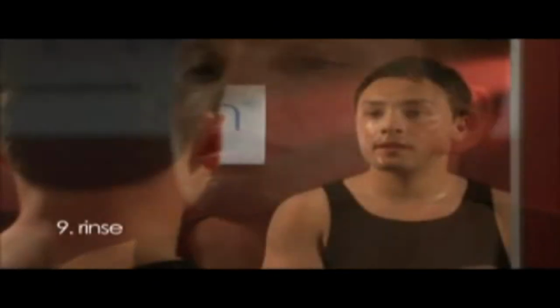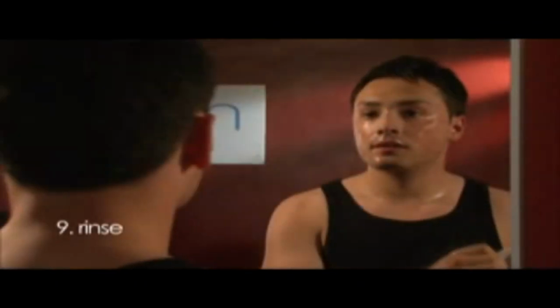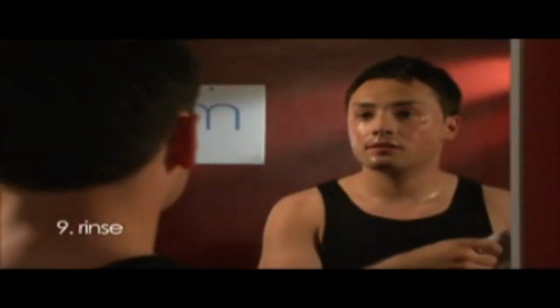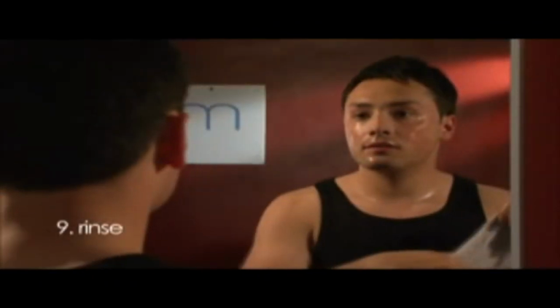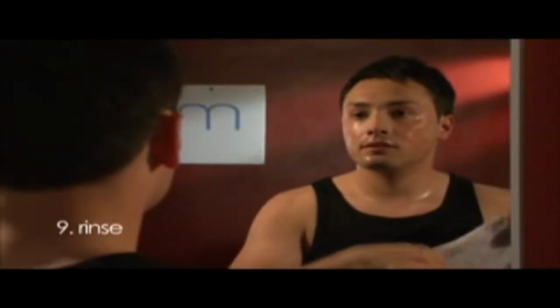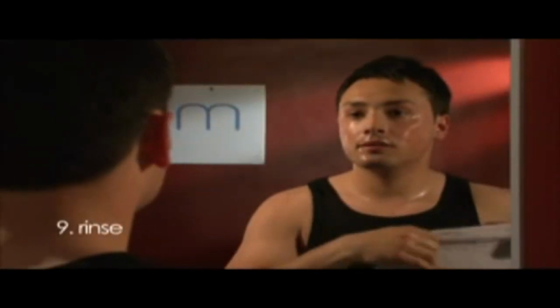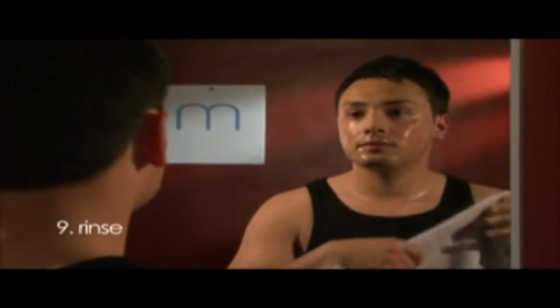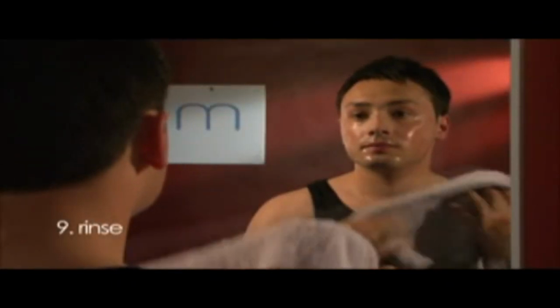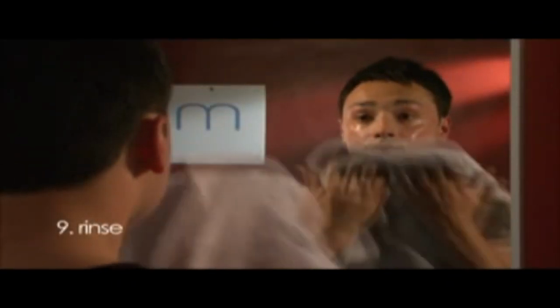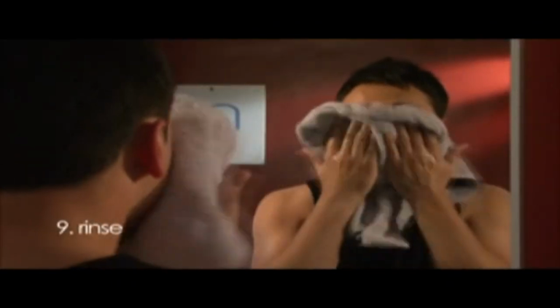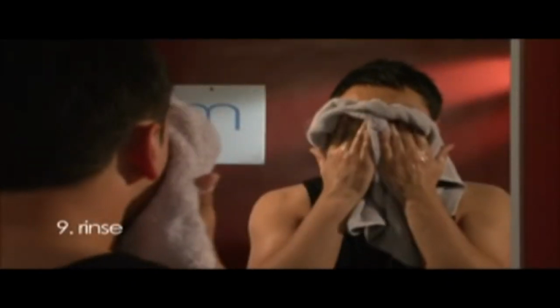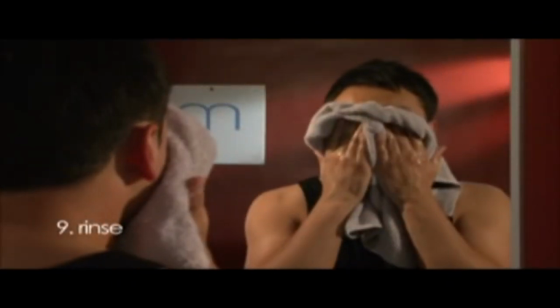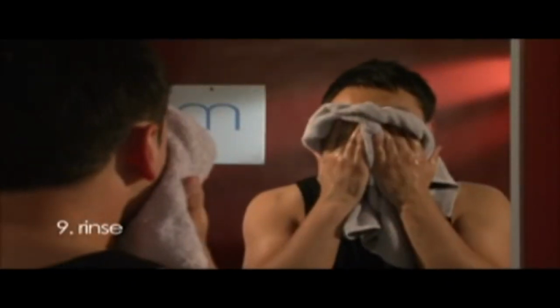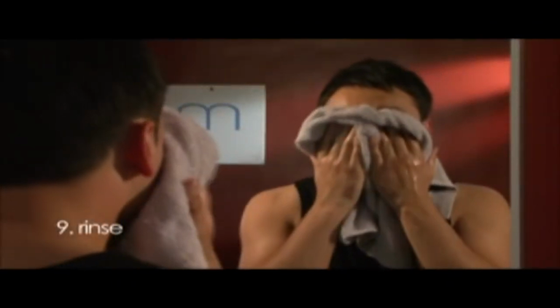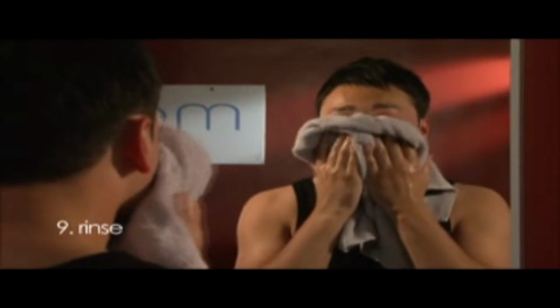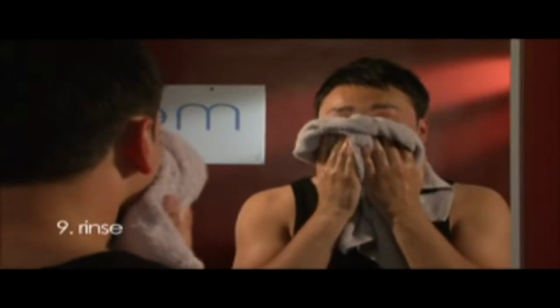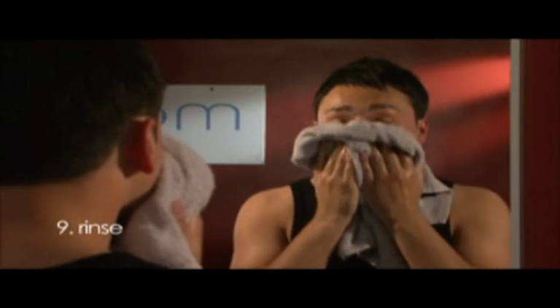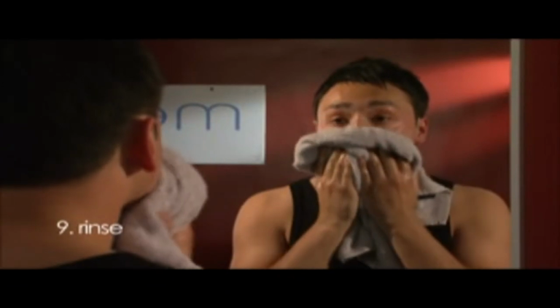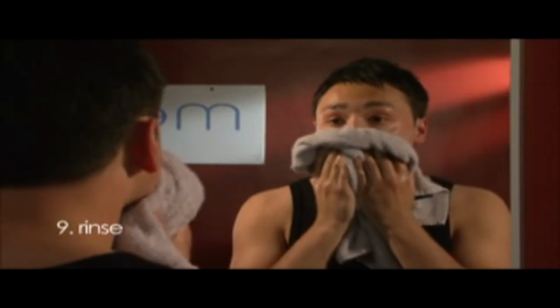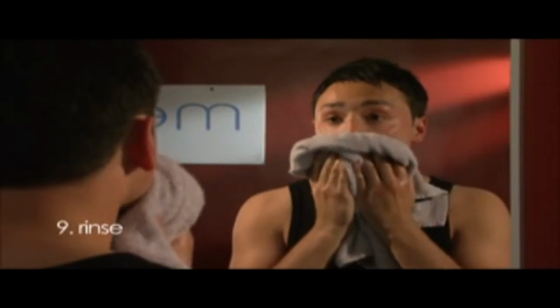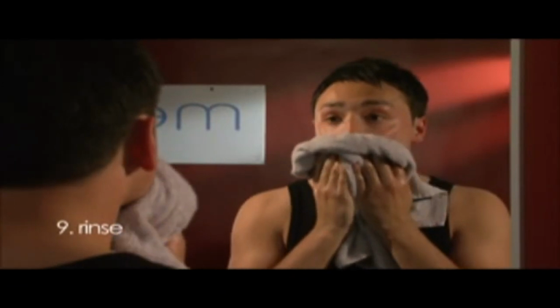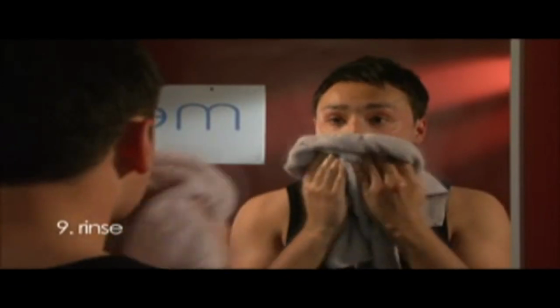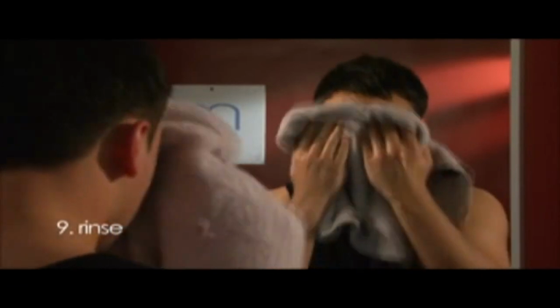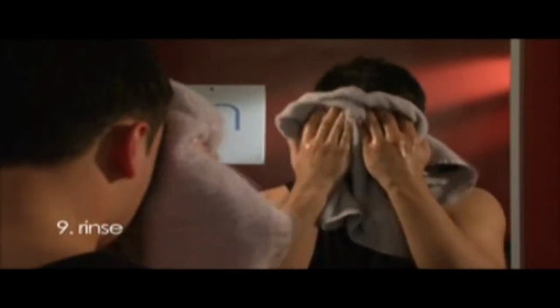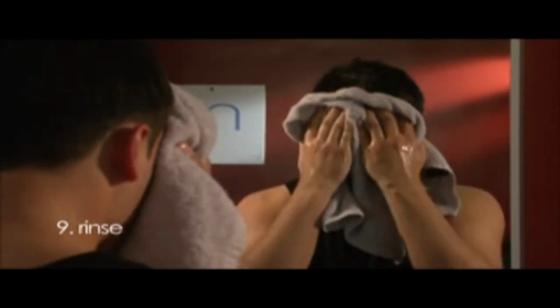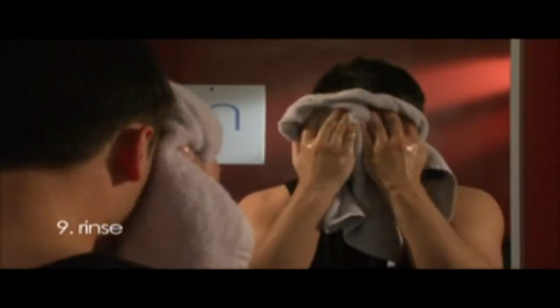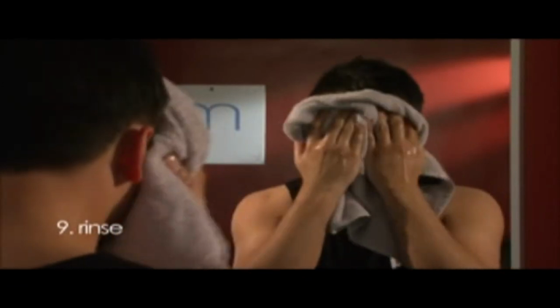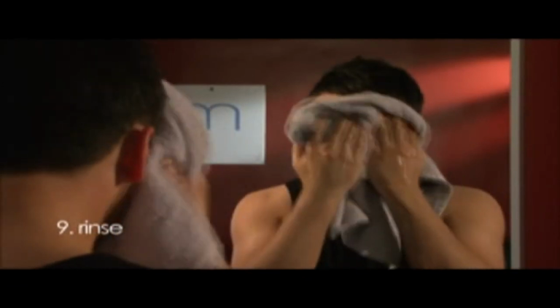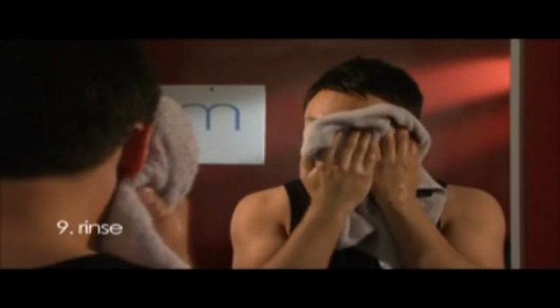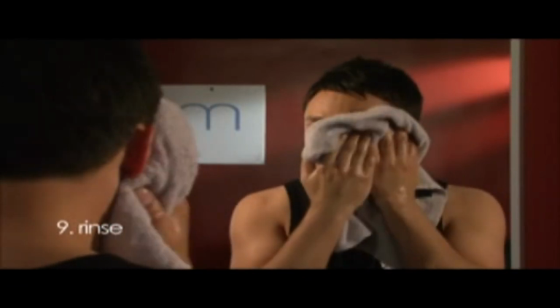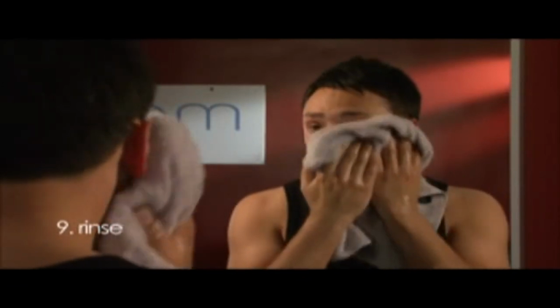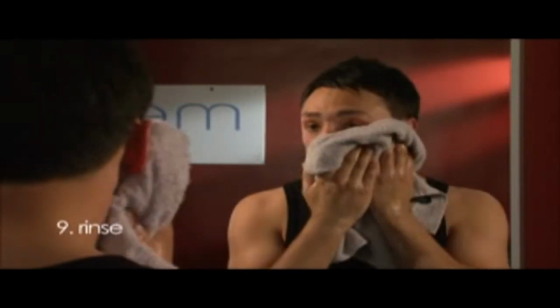Tip 9: Rinse with the coolest water that is comfortable and pat dry with a clean towel.